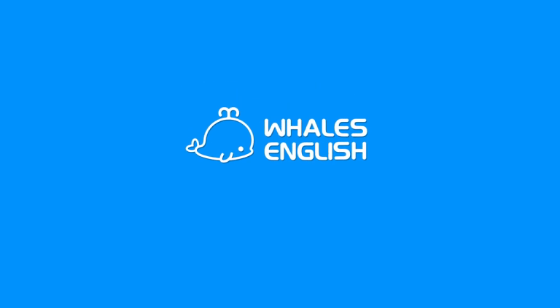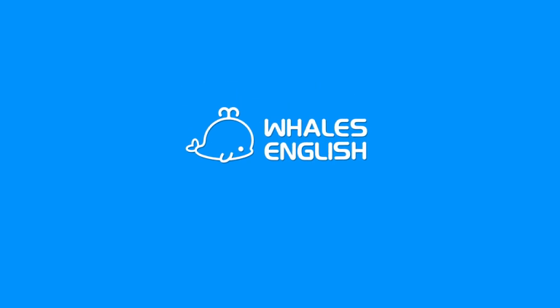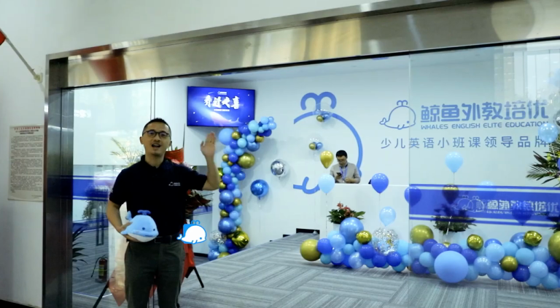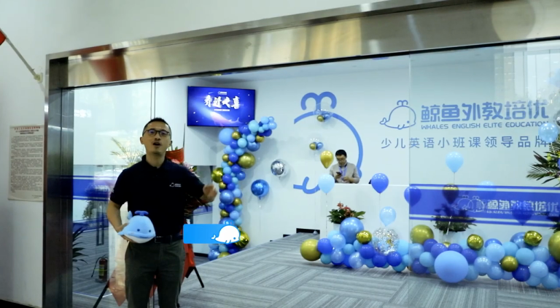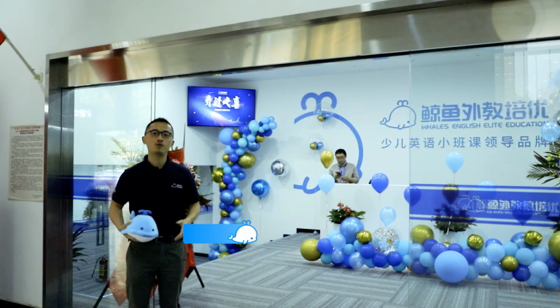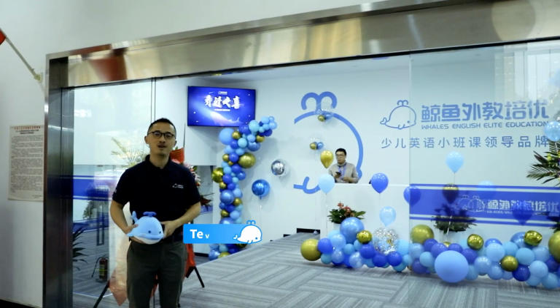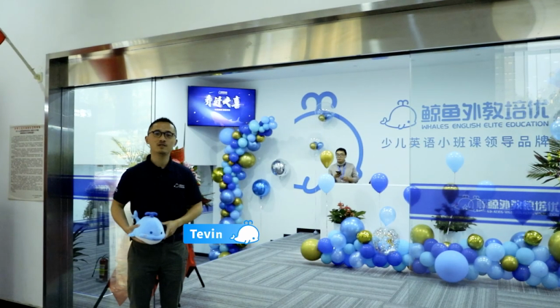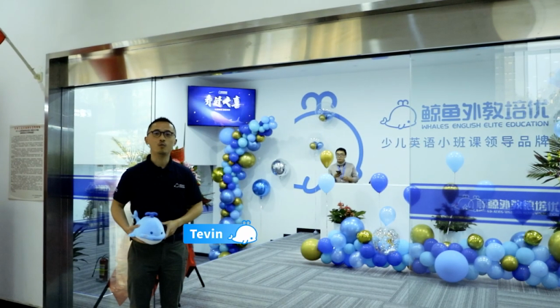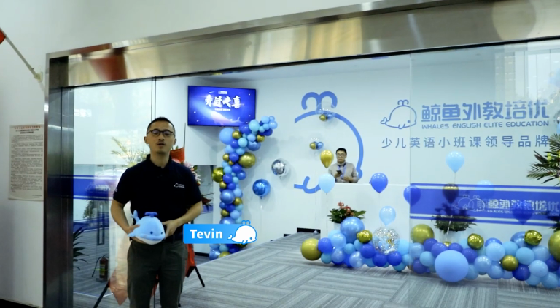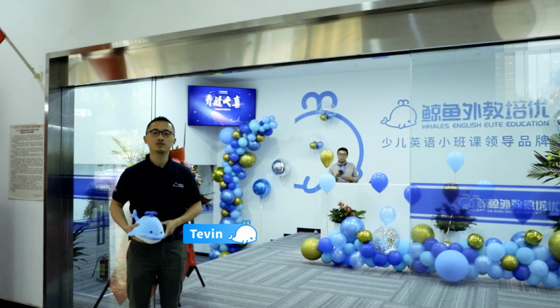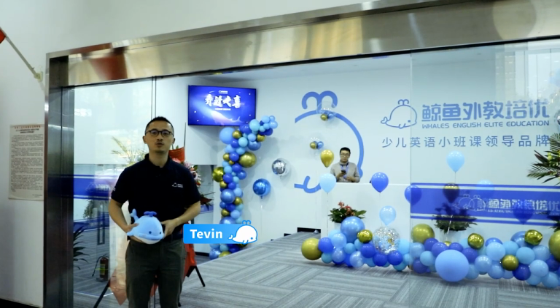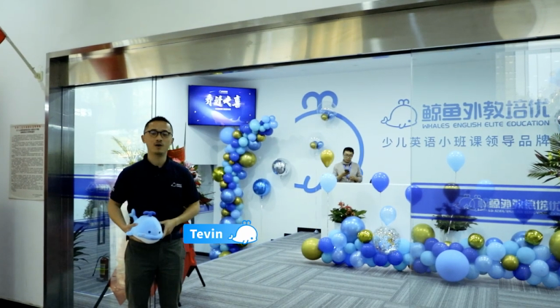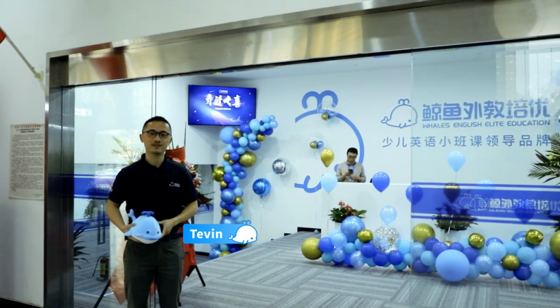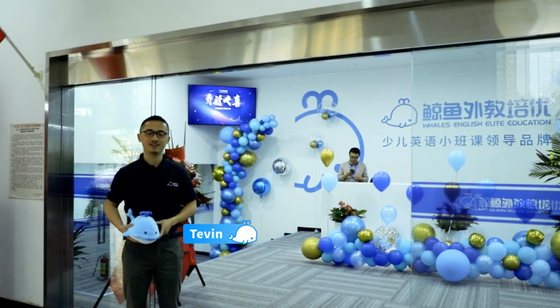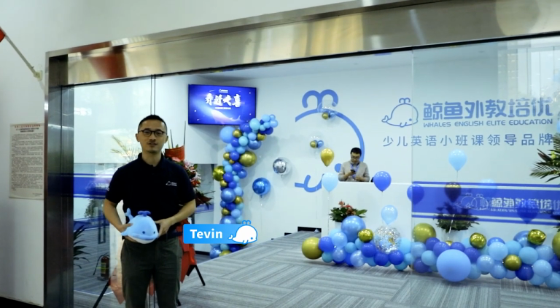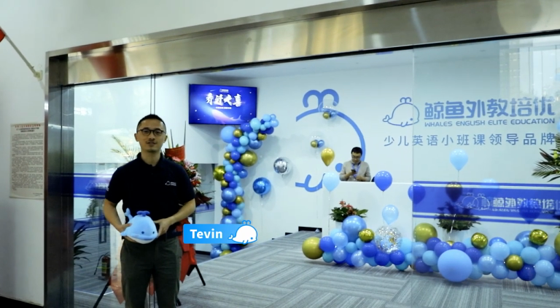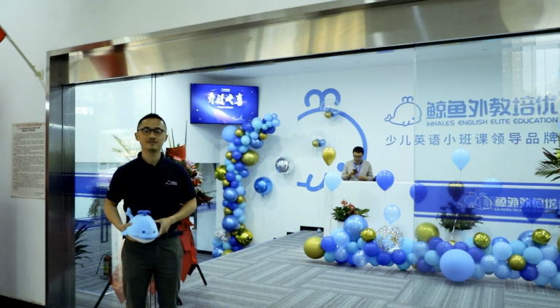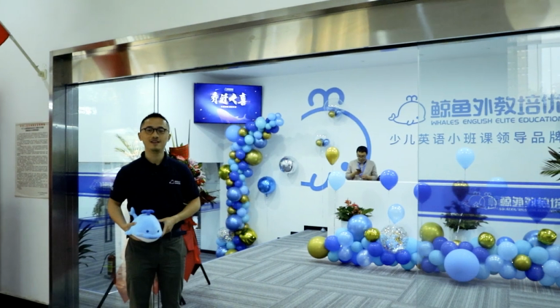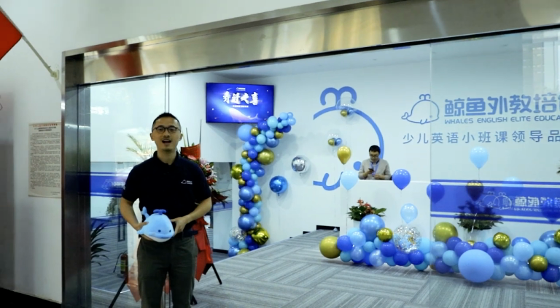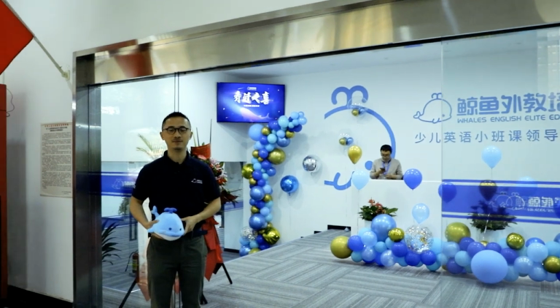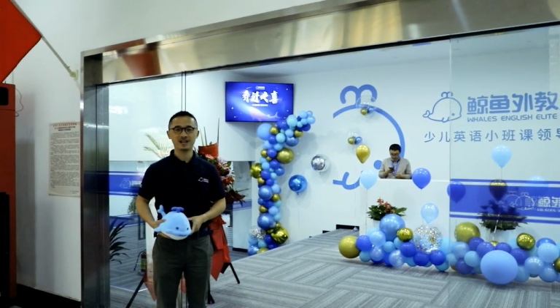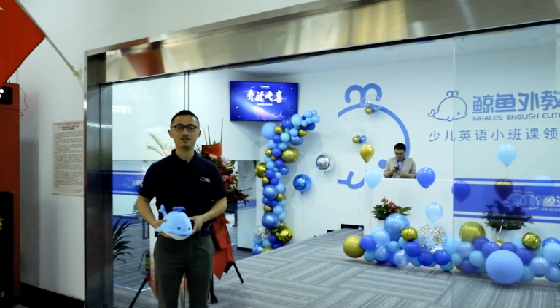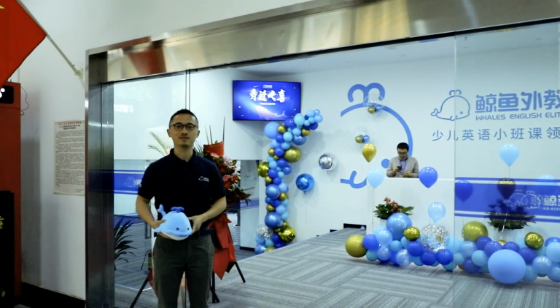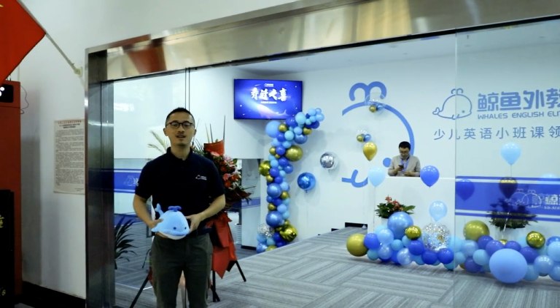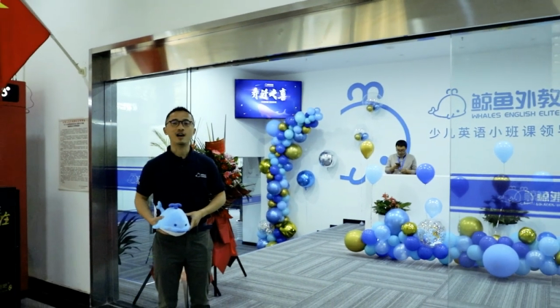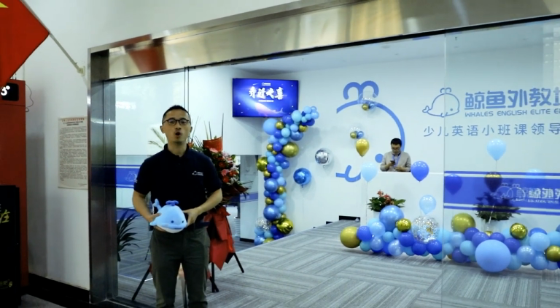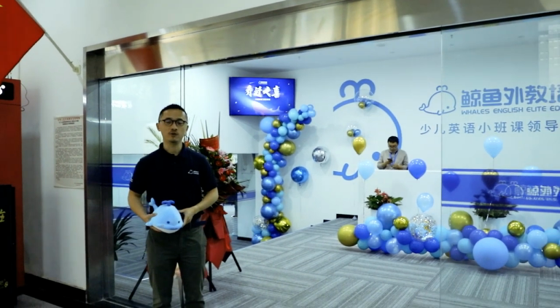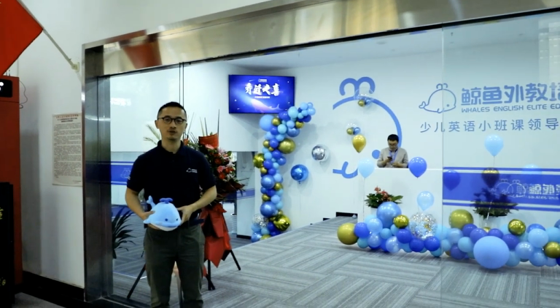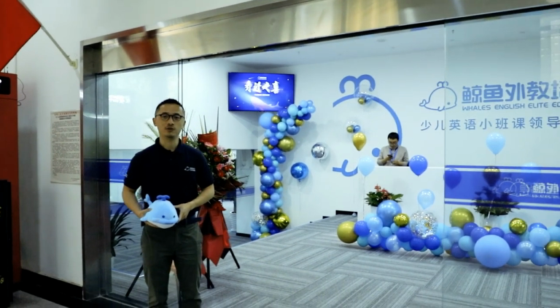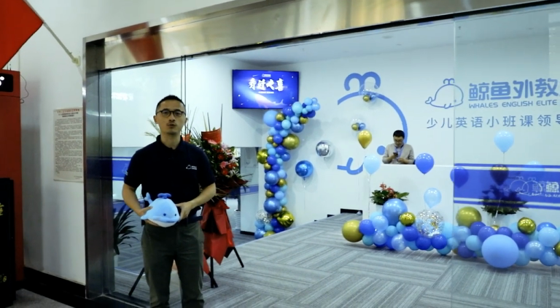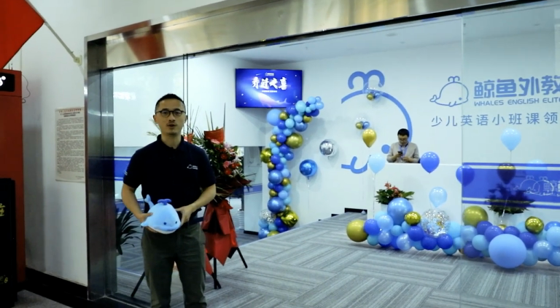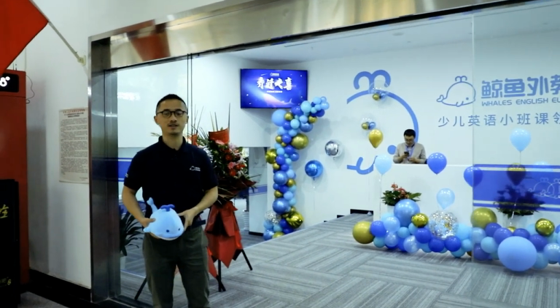Hello, everyone. Welcome to Wells English. I'm Tevin. I hope you're doing great.